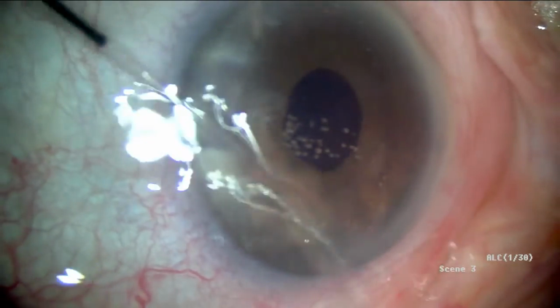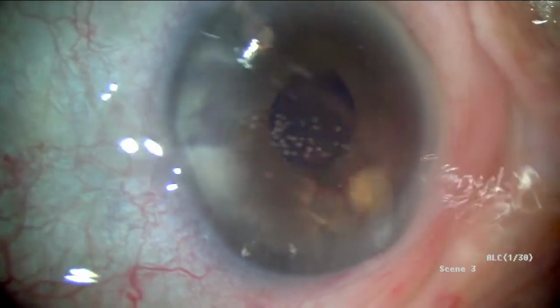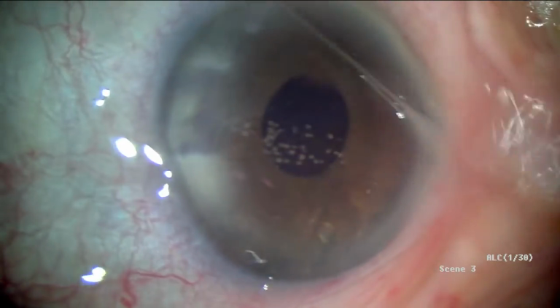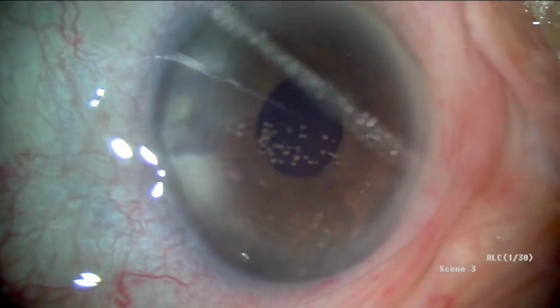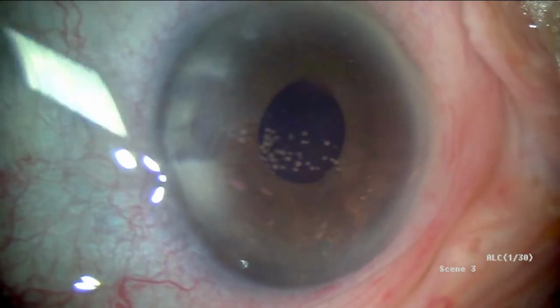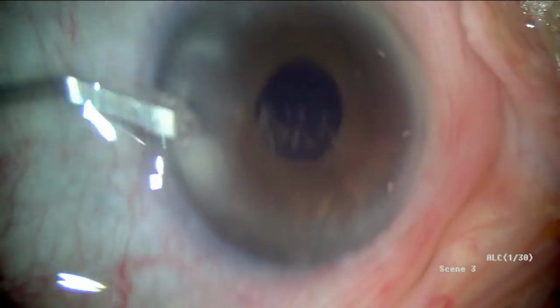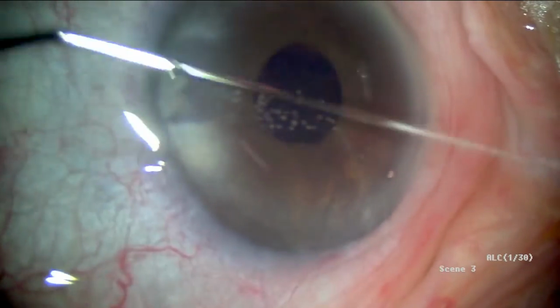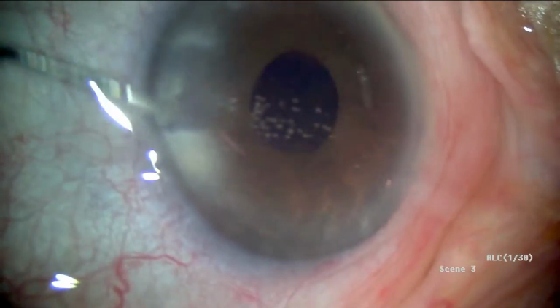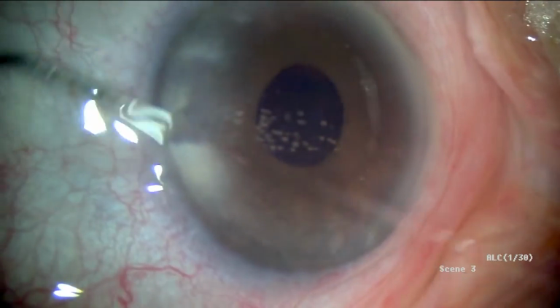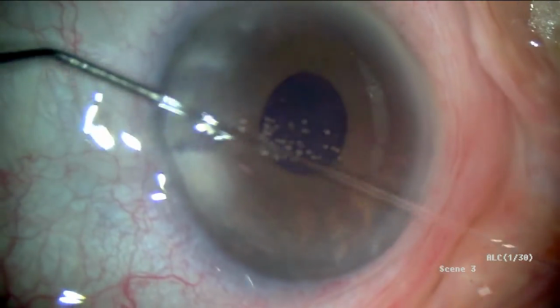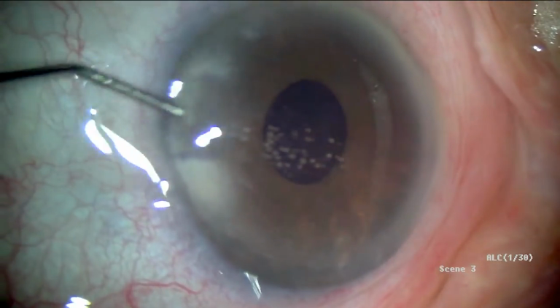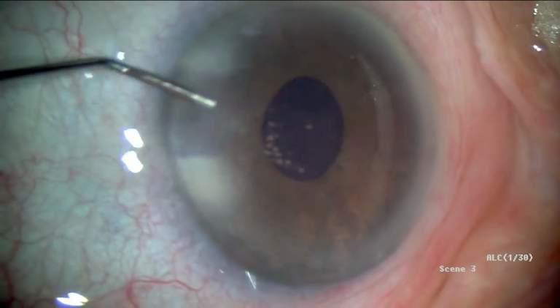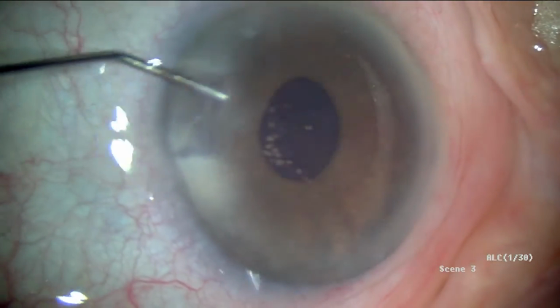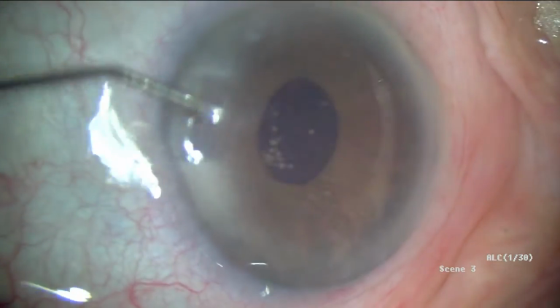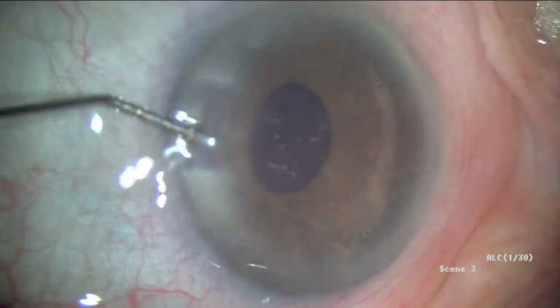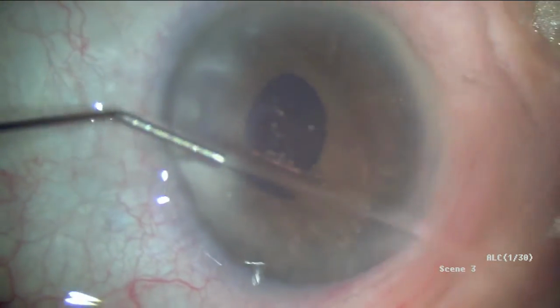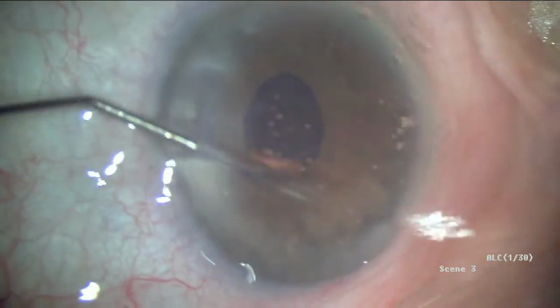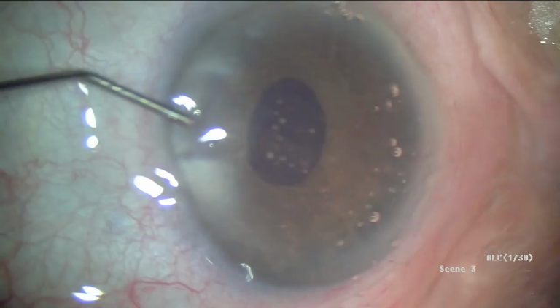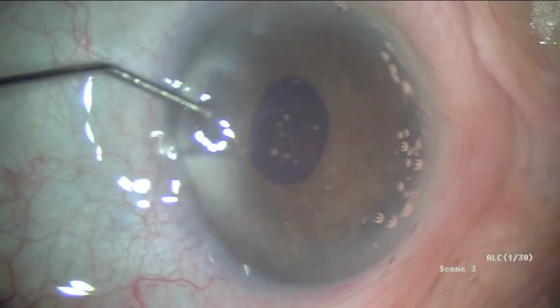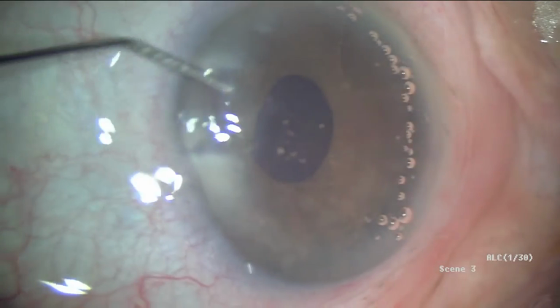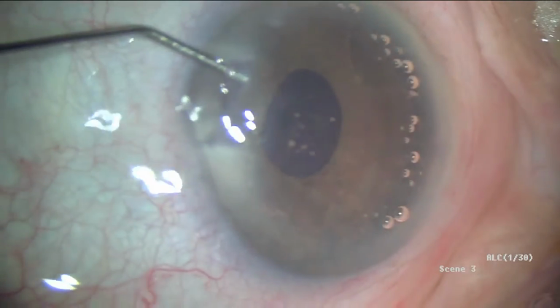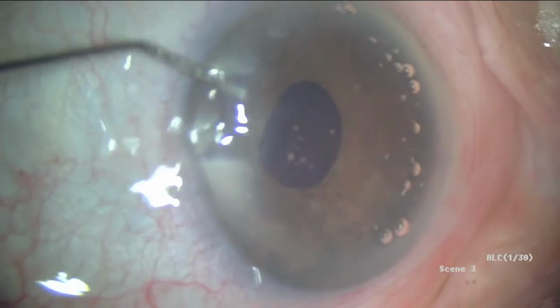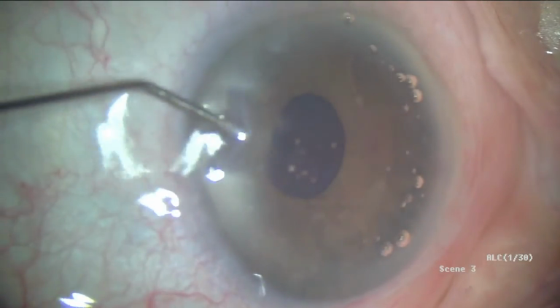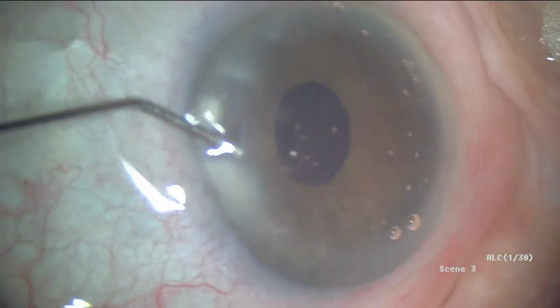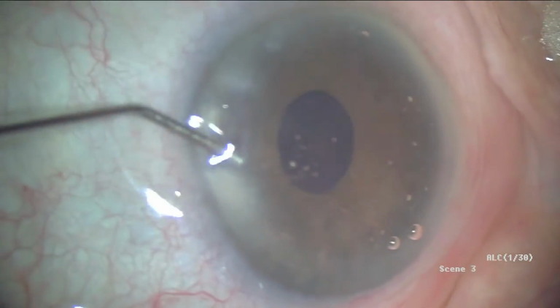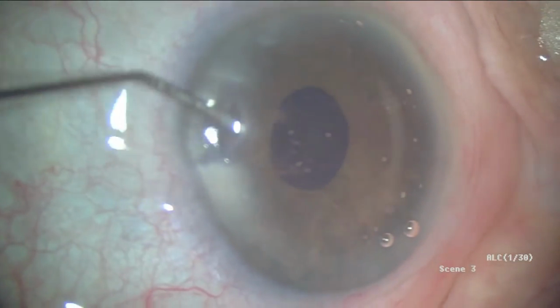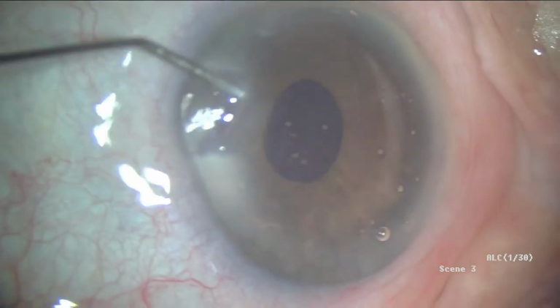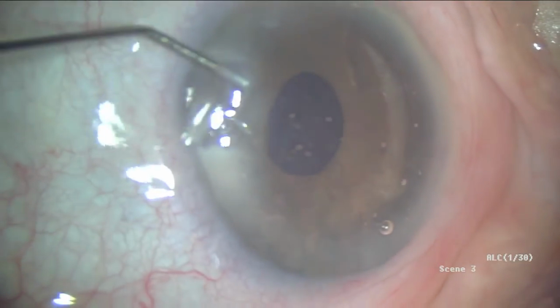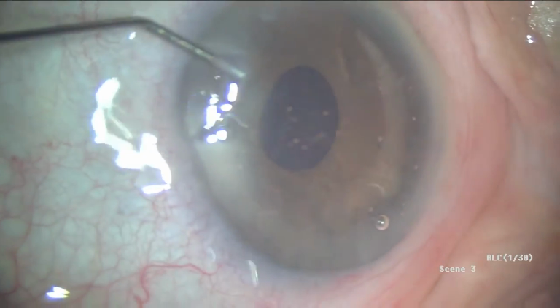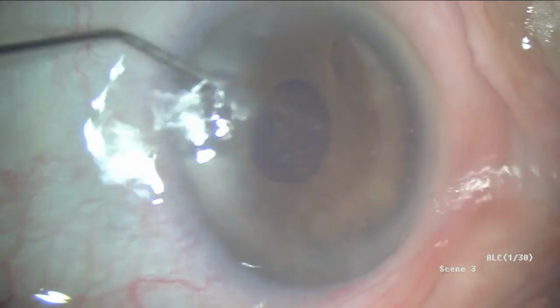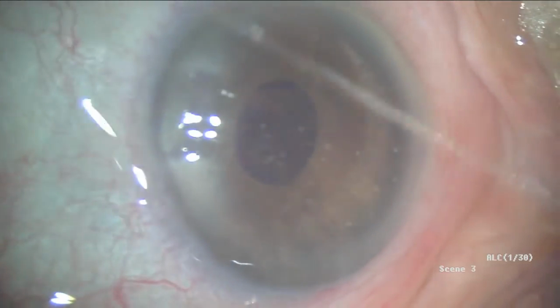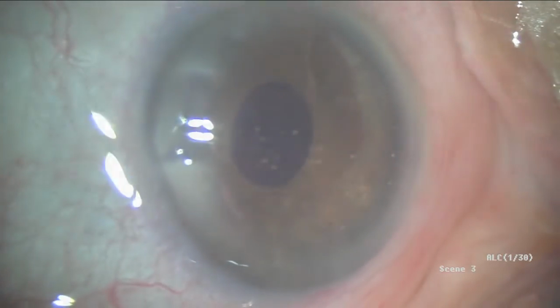Overall, it's been an exciting treatment option for our patients with cataract and open-angle glaucoma.